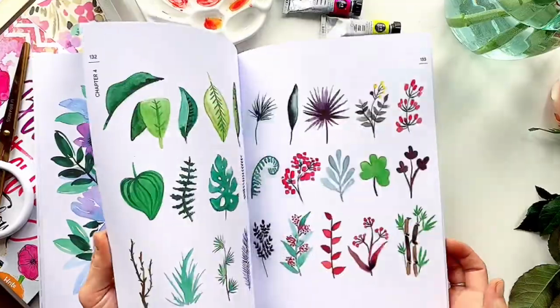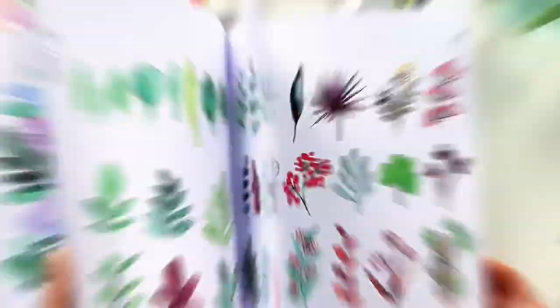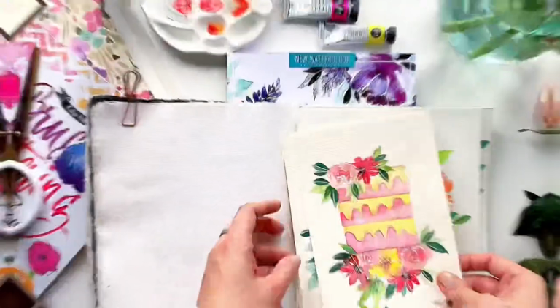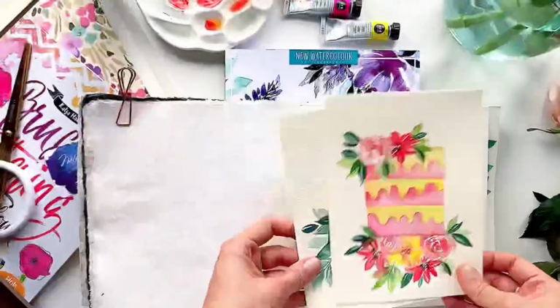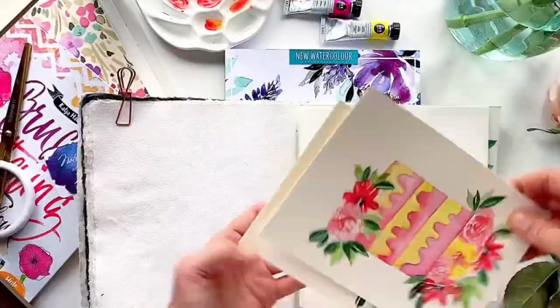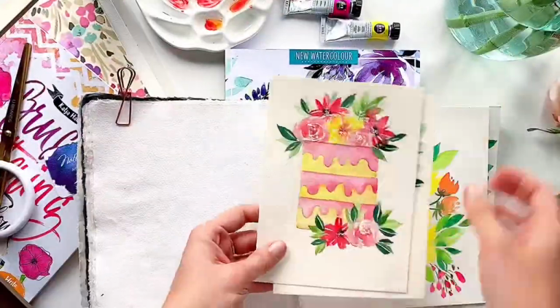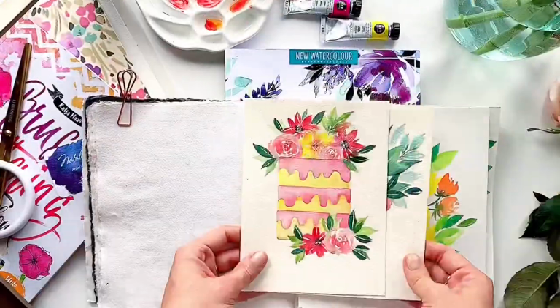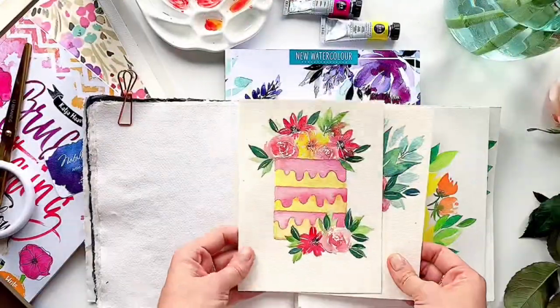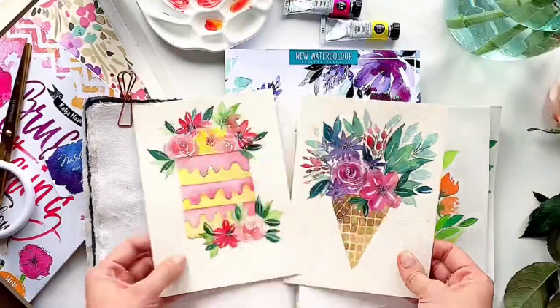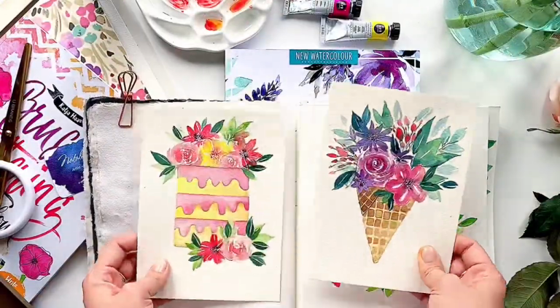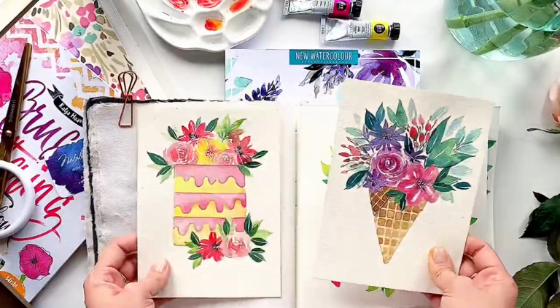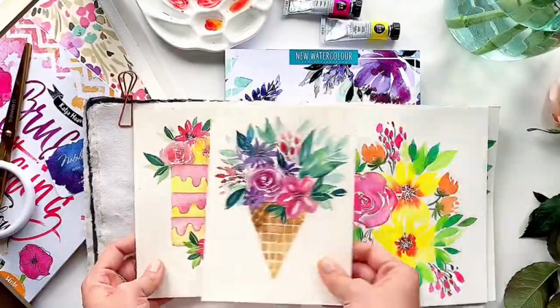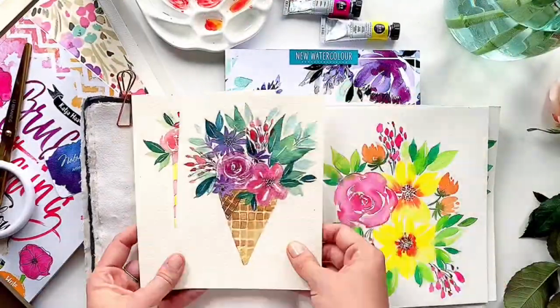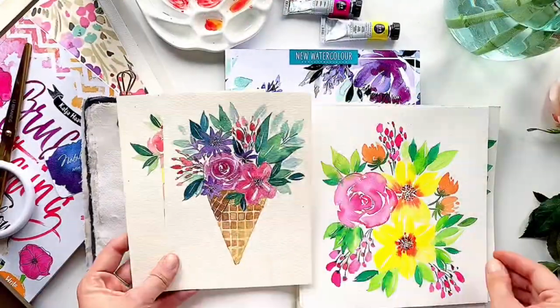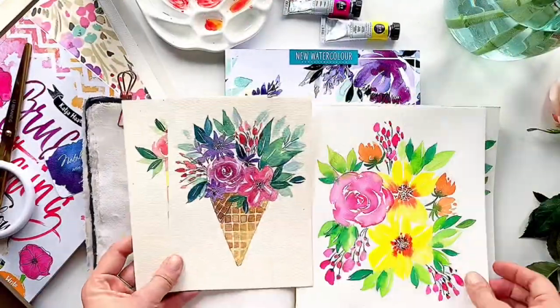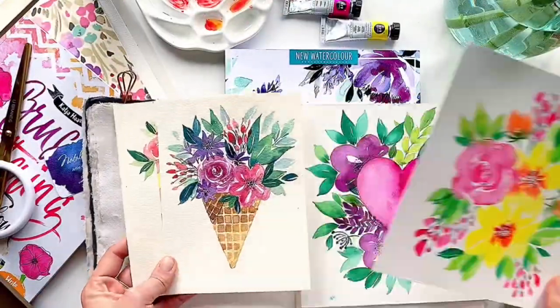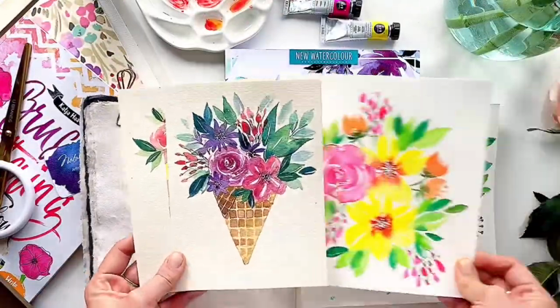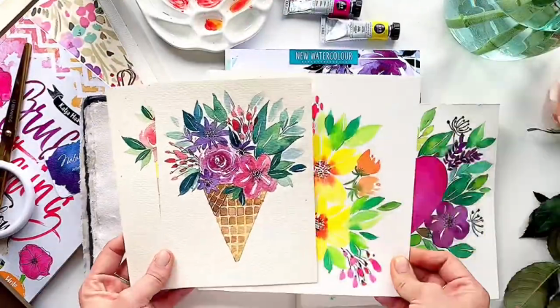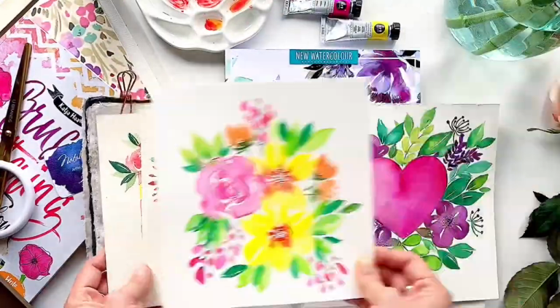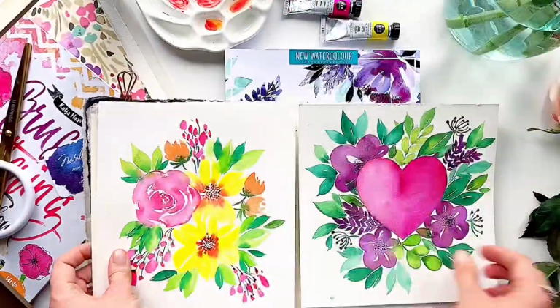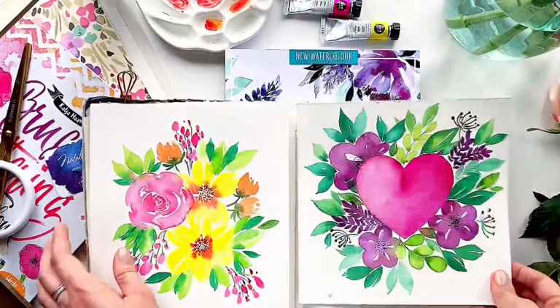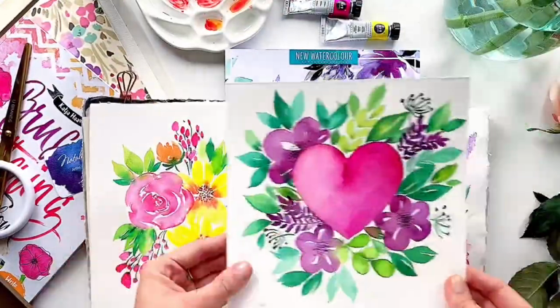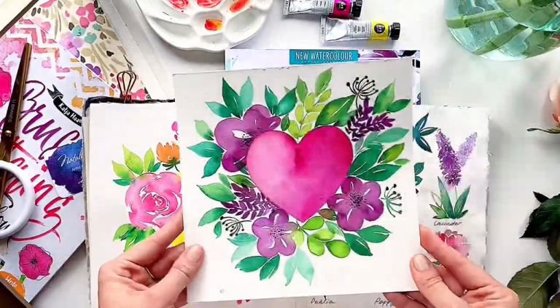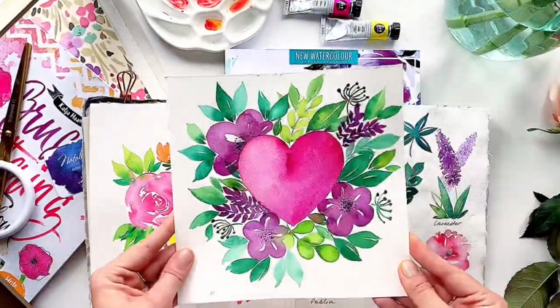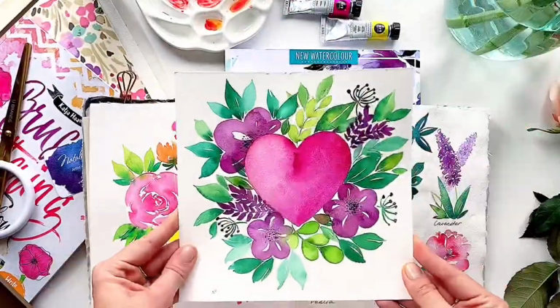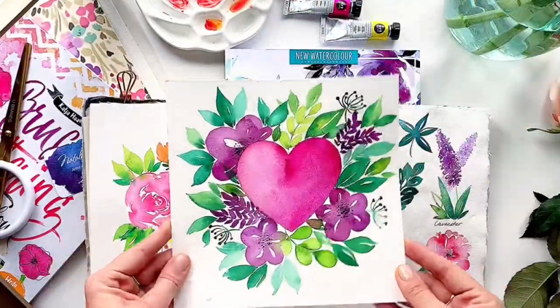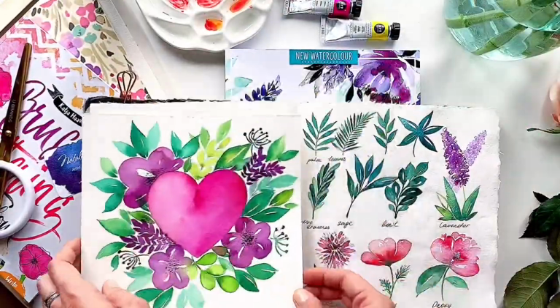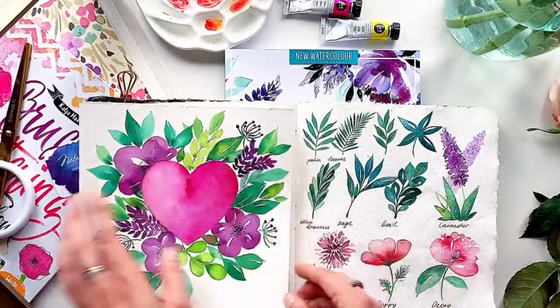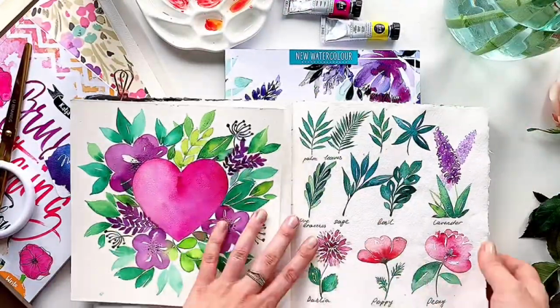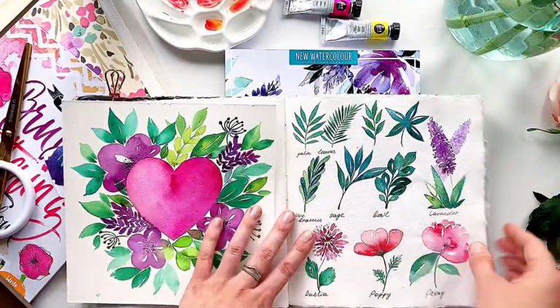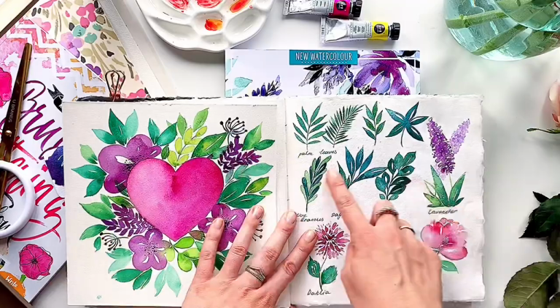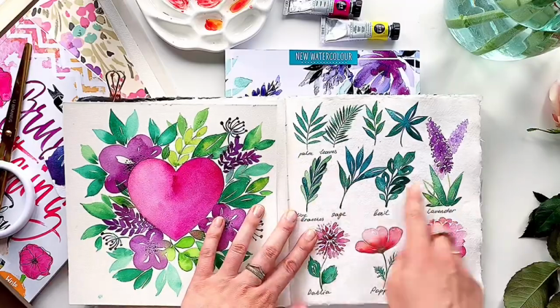Here are a few of my paintings that are created using the lessons of this wonderful book.